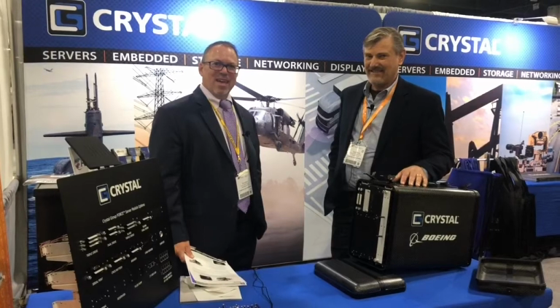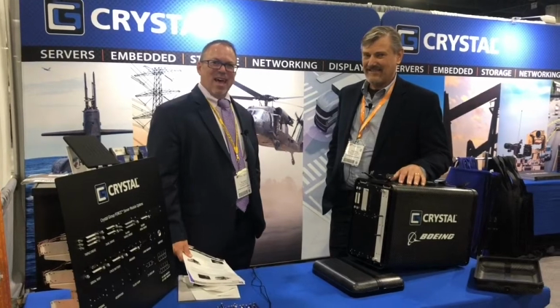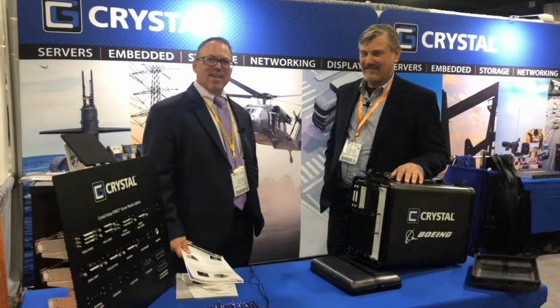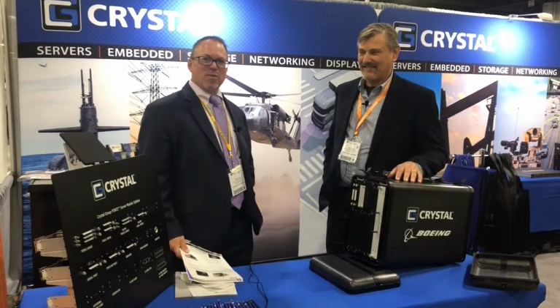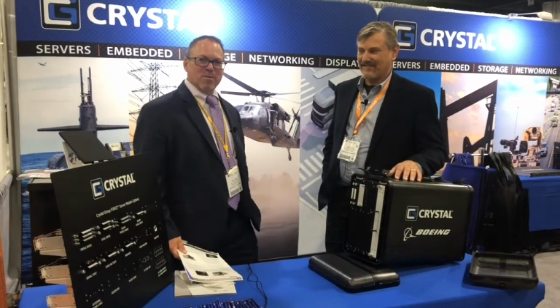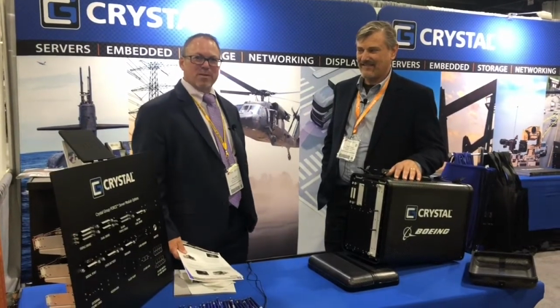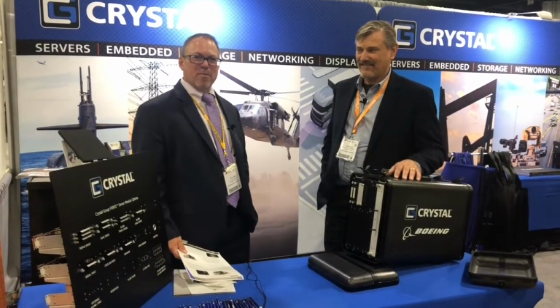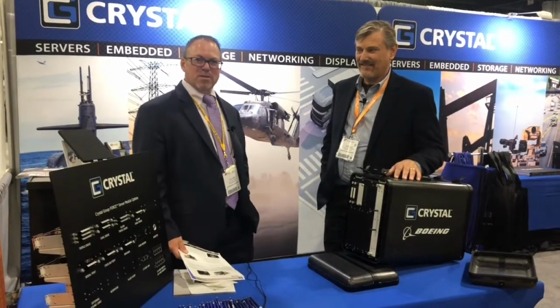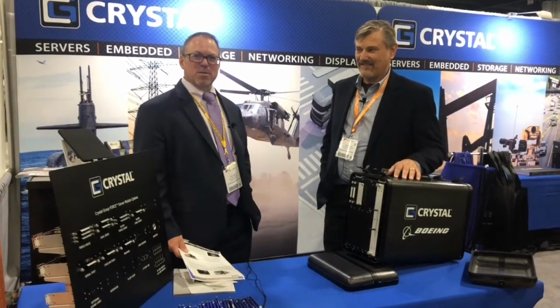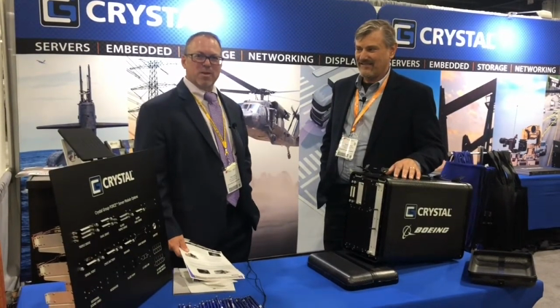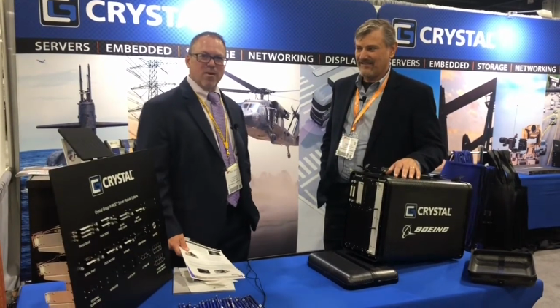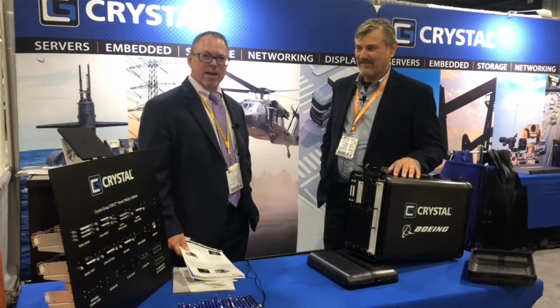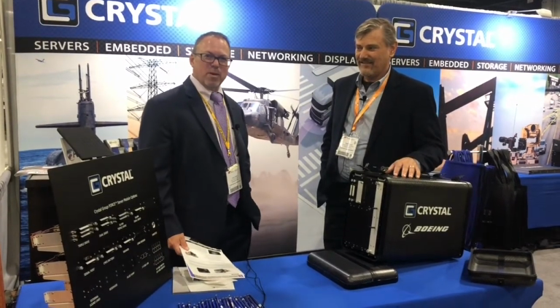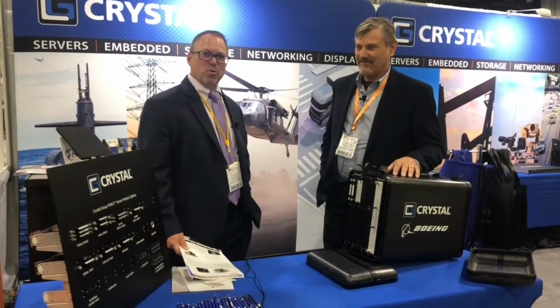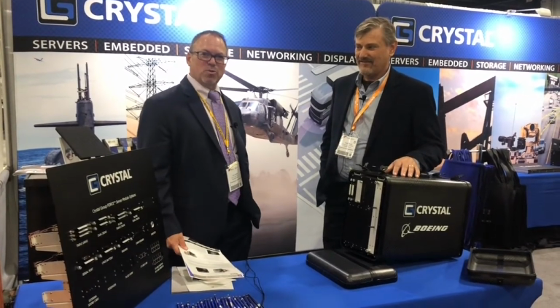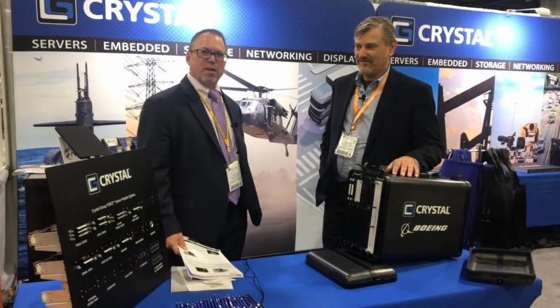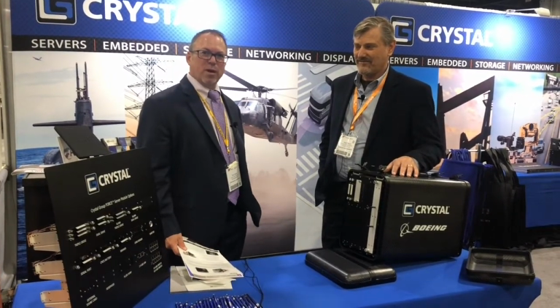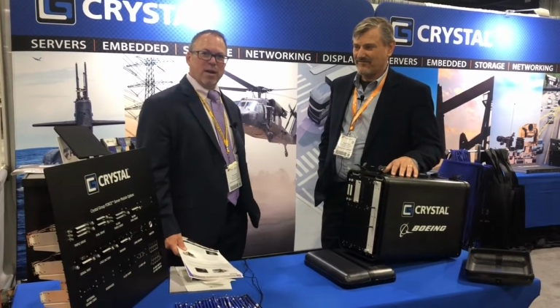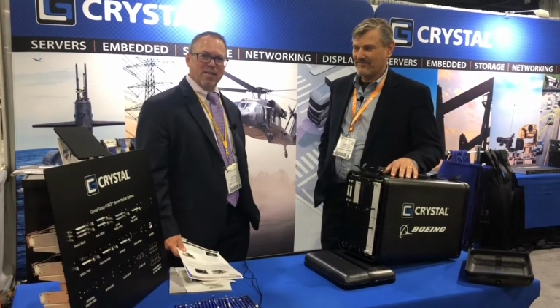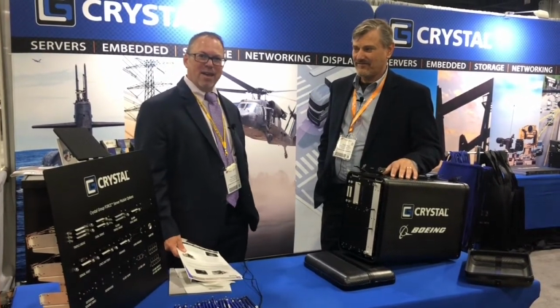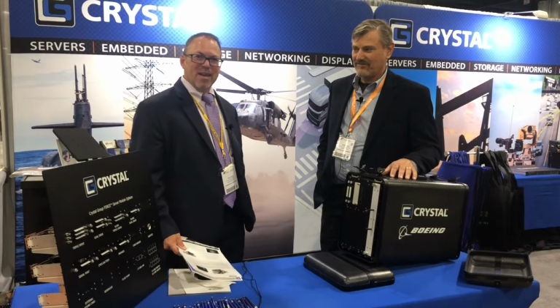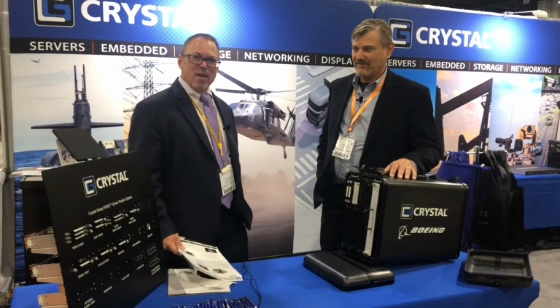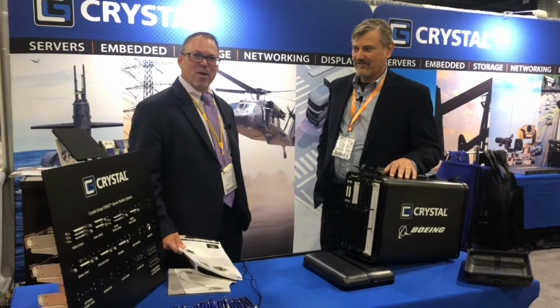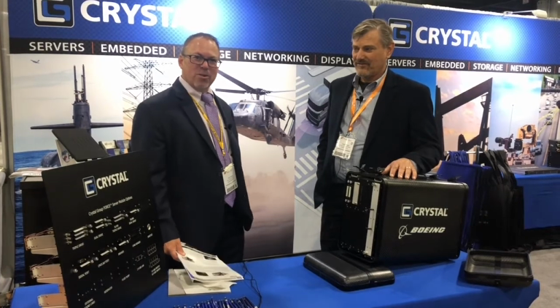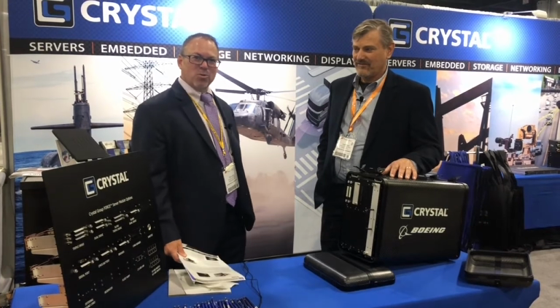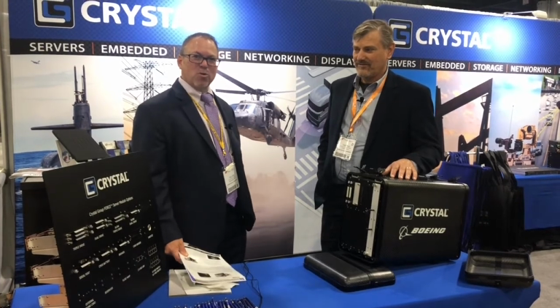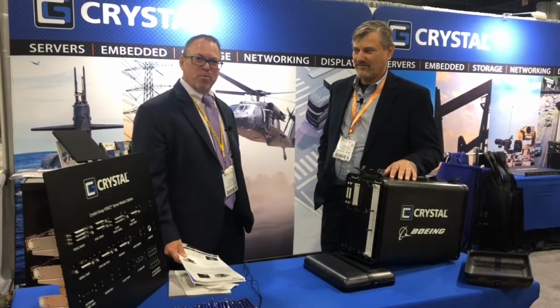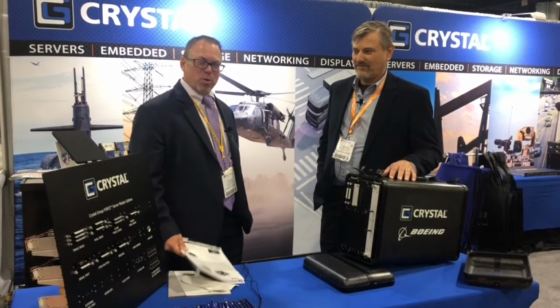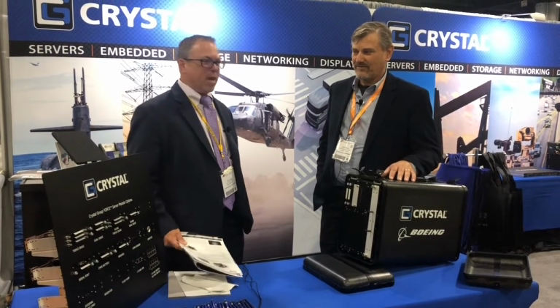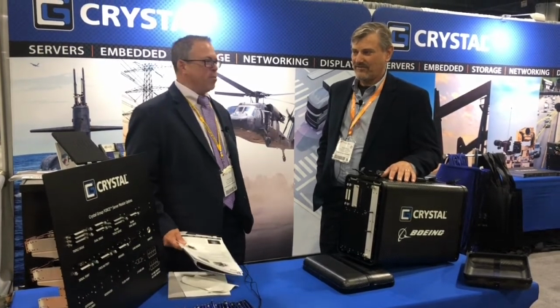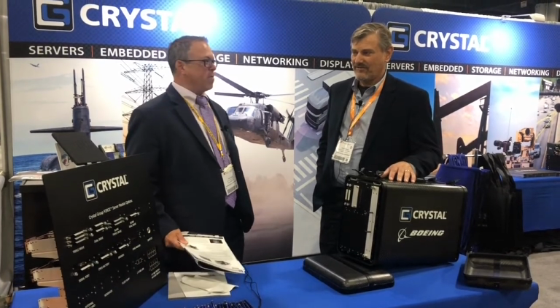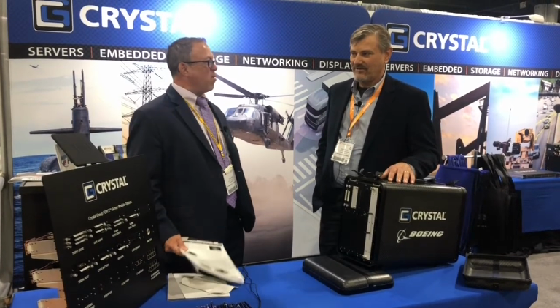Hi, Tom Varsie, Military Embedded Systems here at Exponential 2021 in Atlanta, here at the Crystal Group booth, and I'm with Todd Prouty.